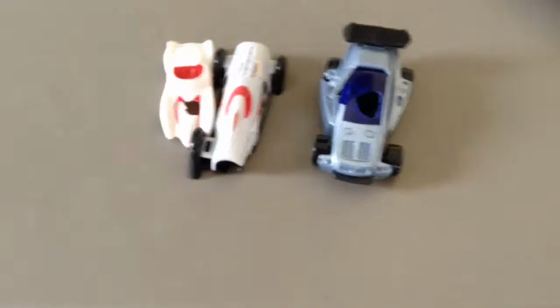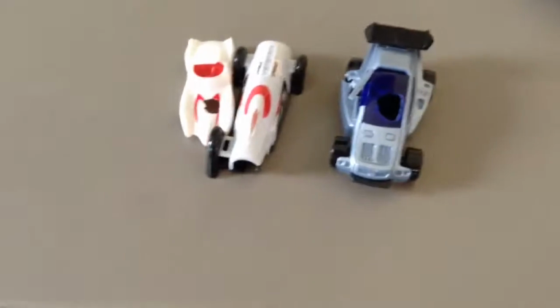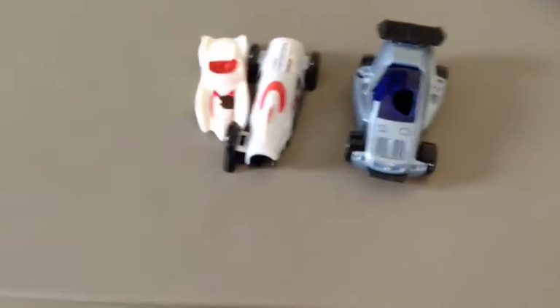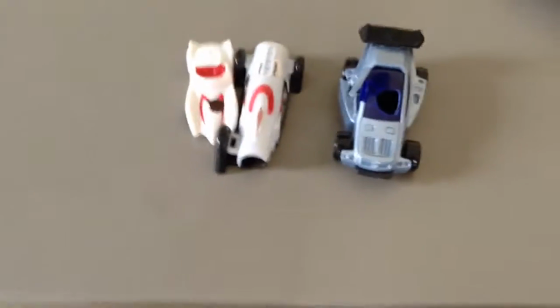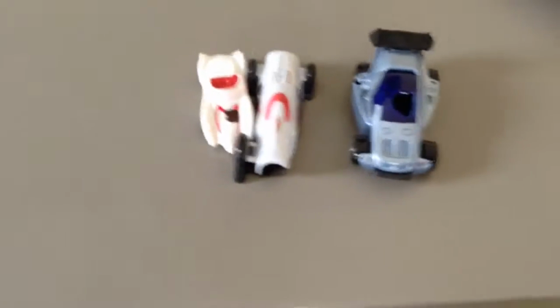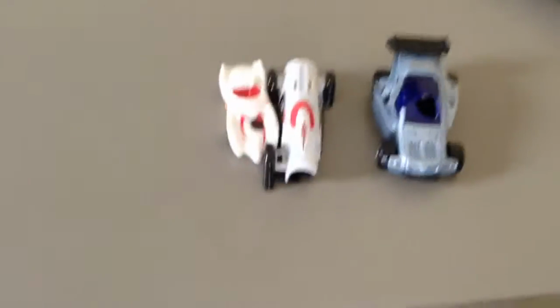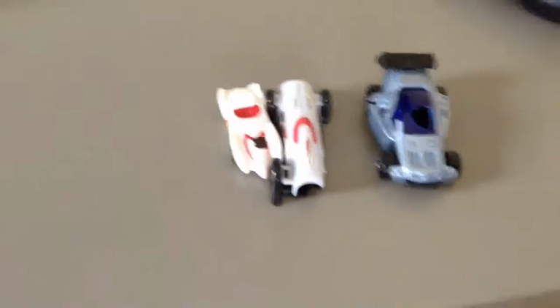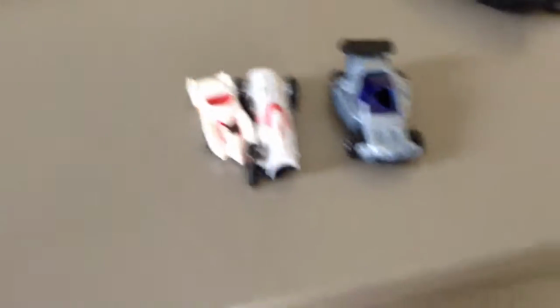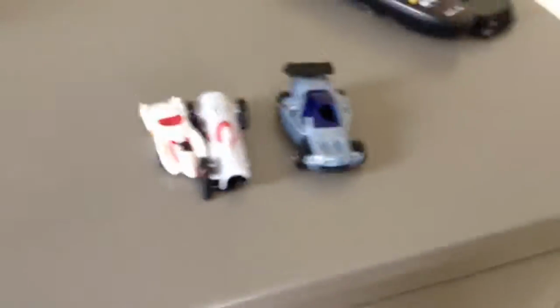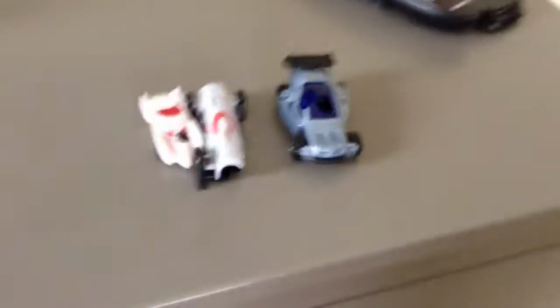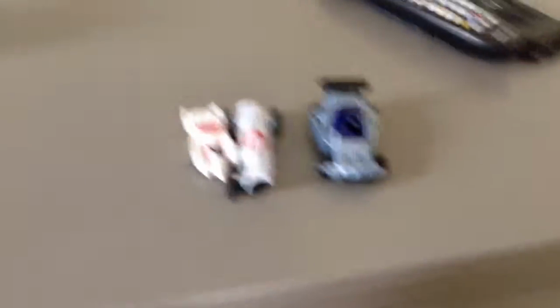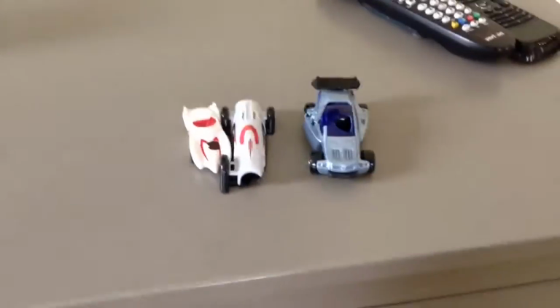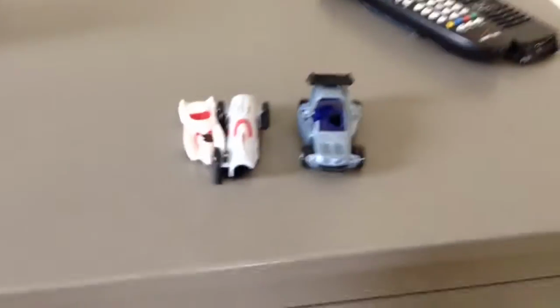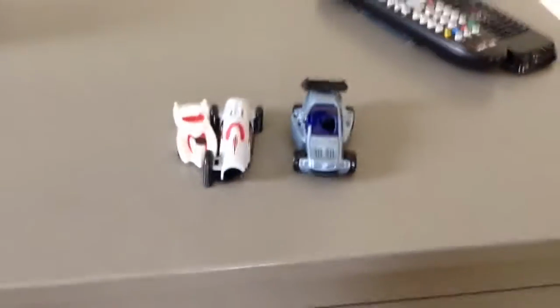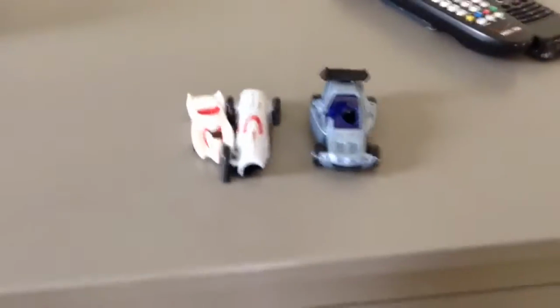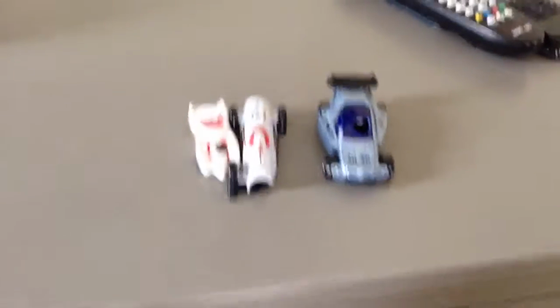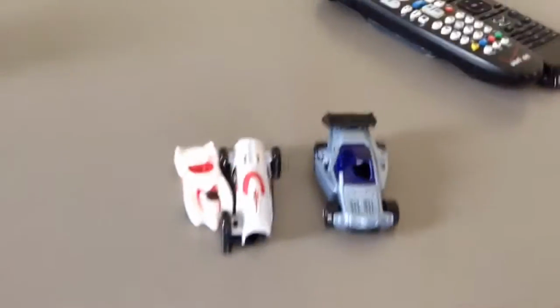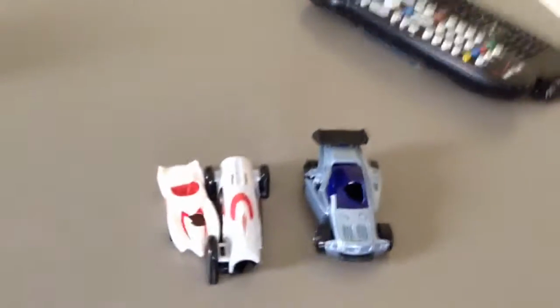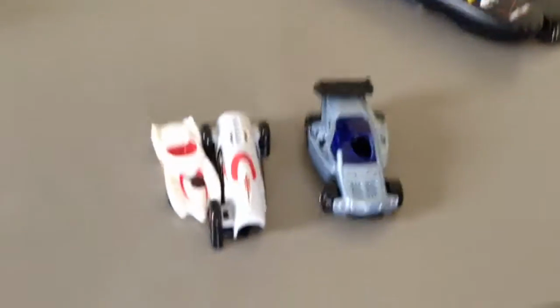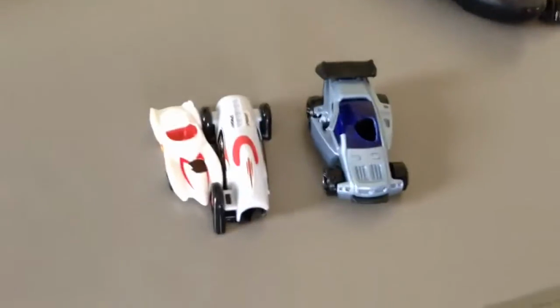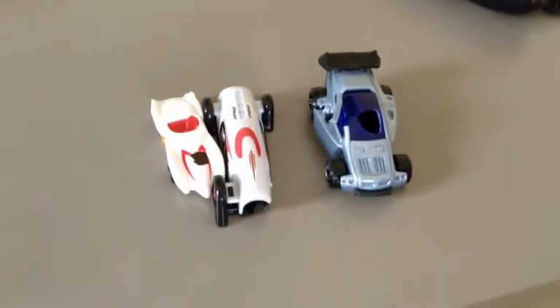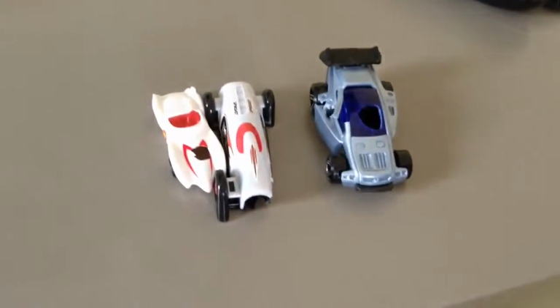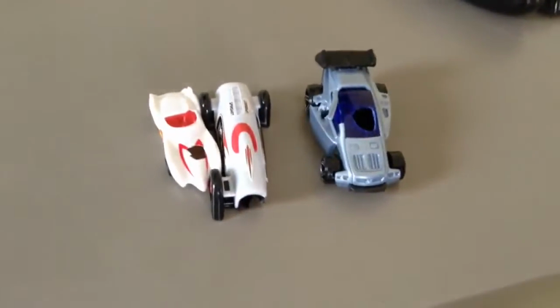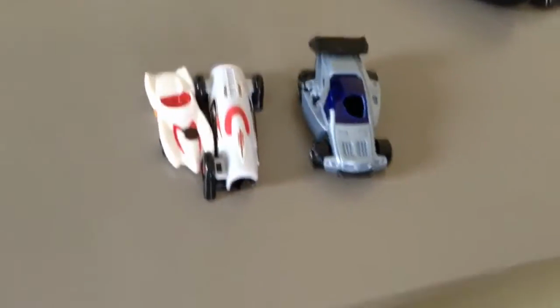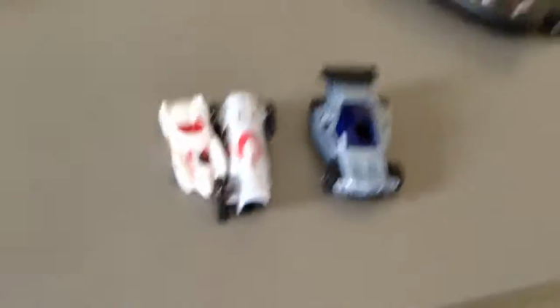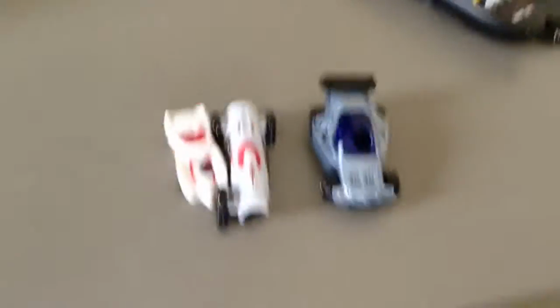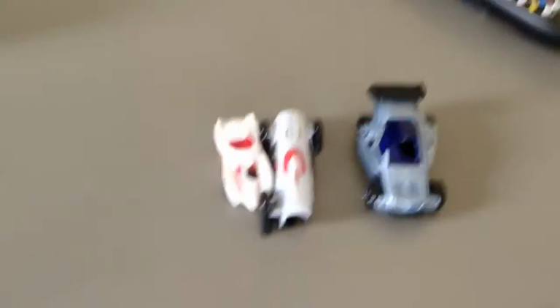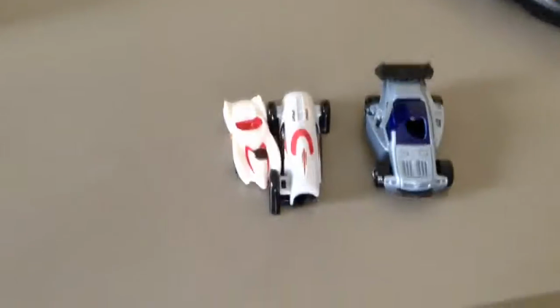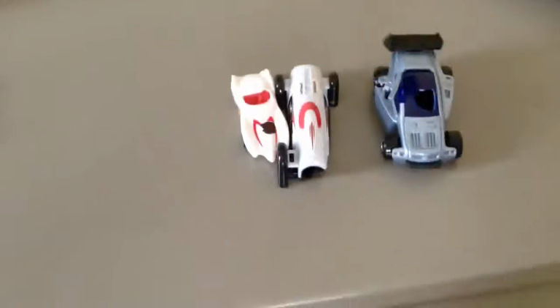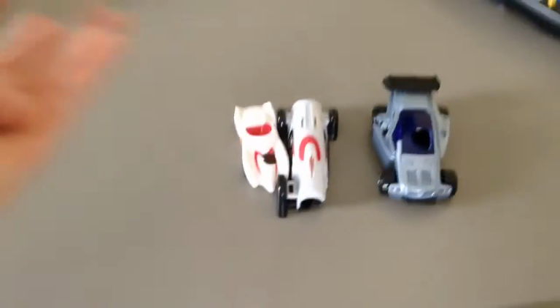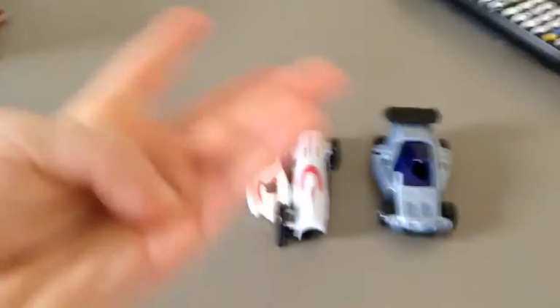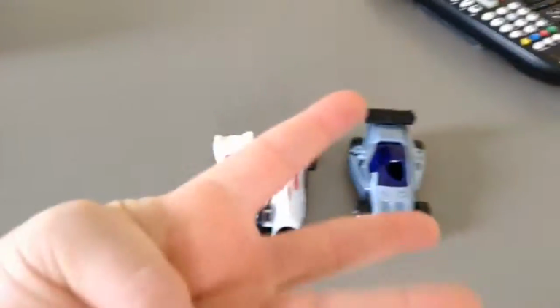Jamie and Clayton back with another video, and today this is how to kill your Hot Wheels car number four.